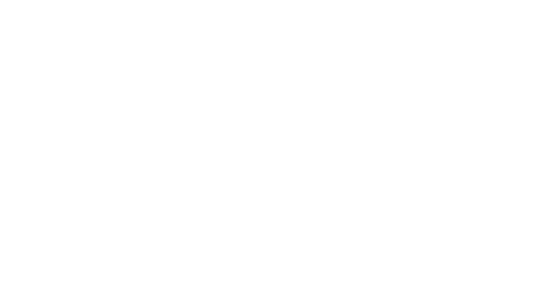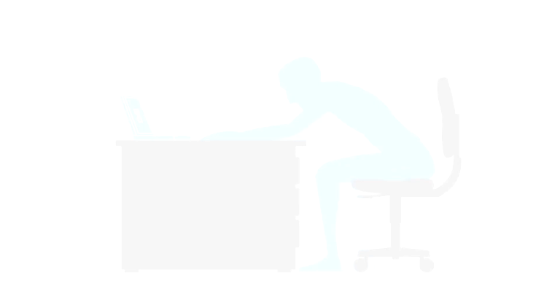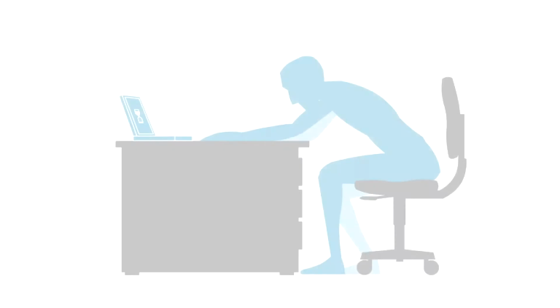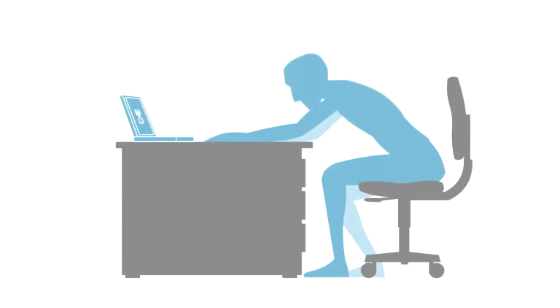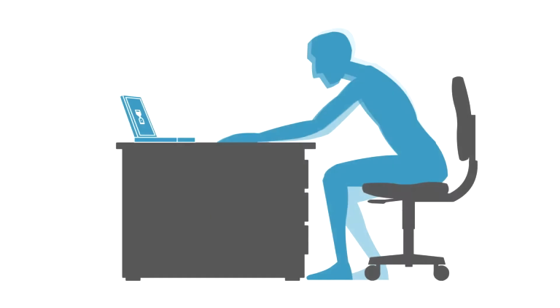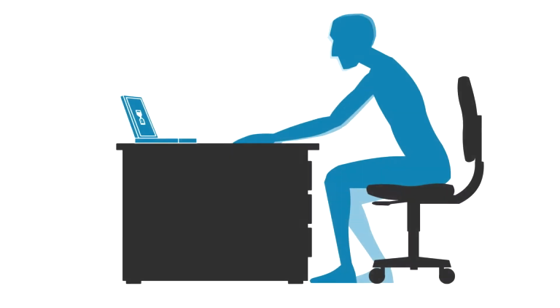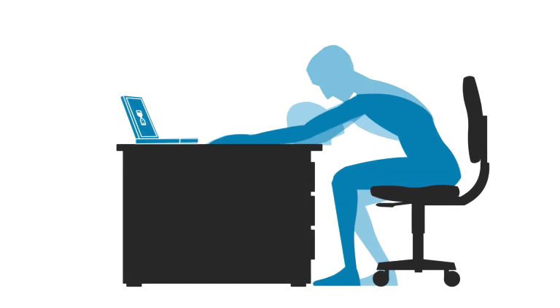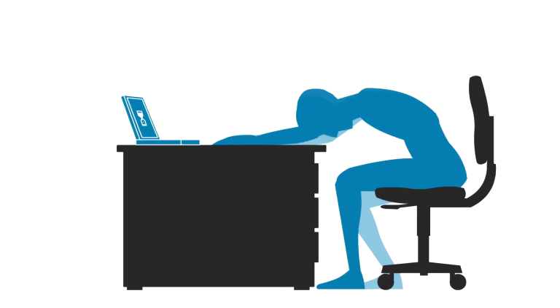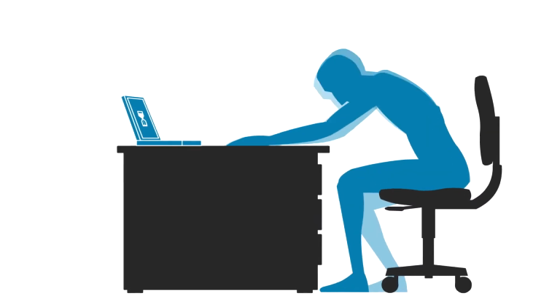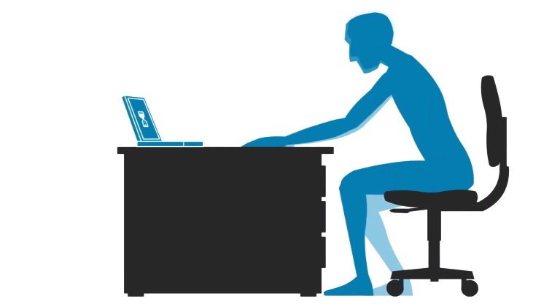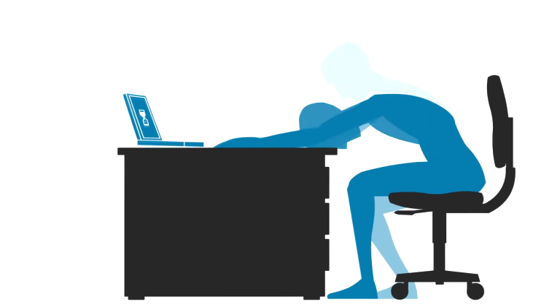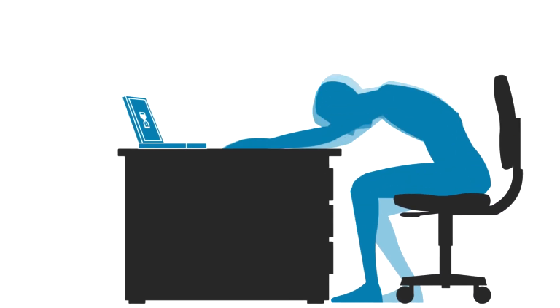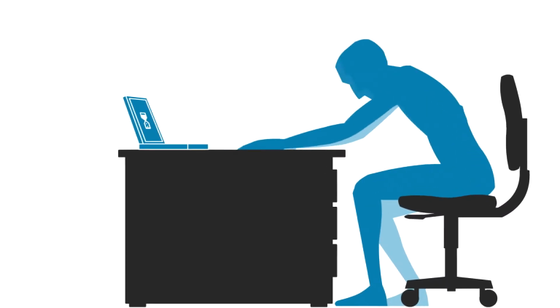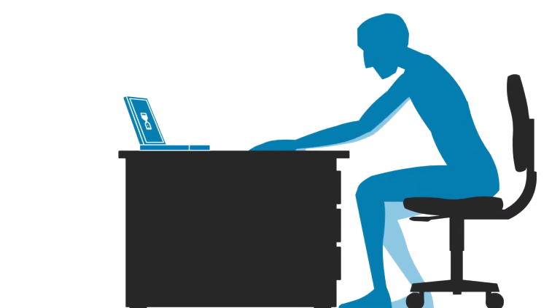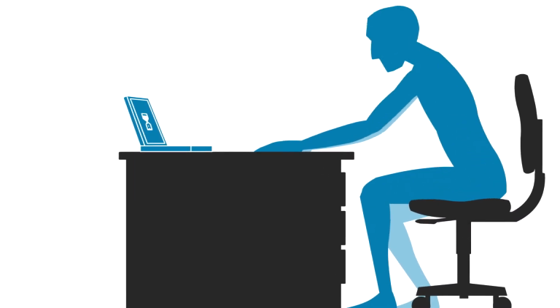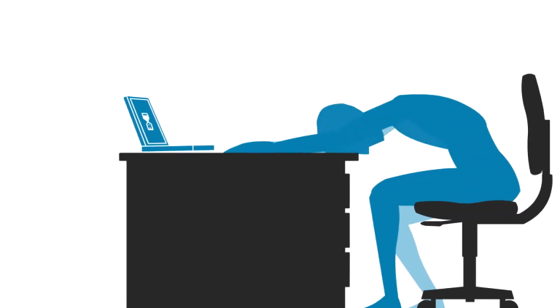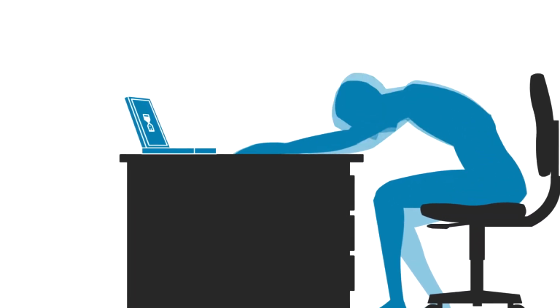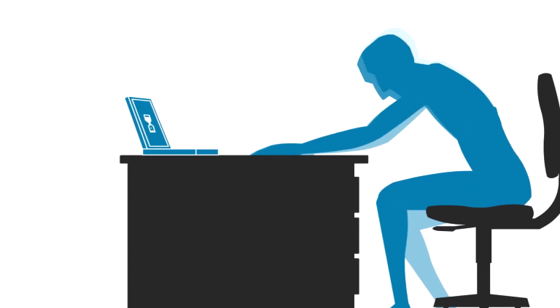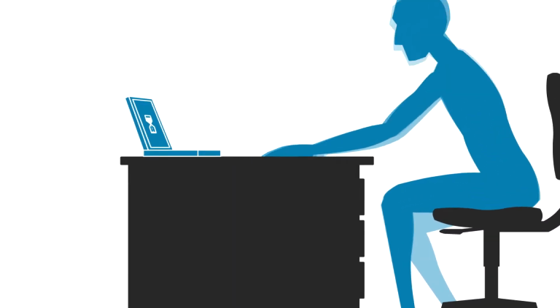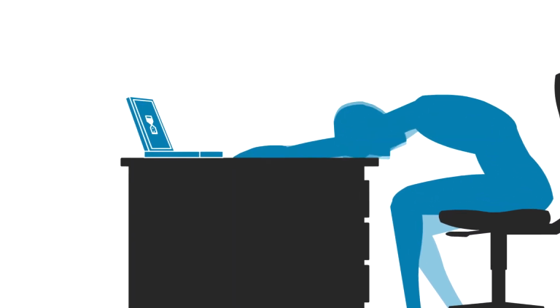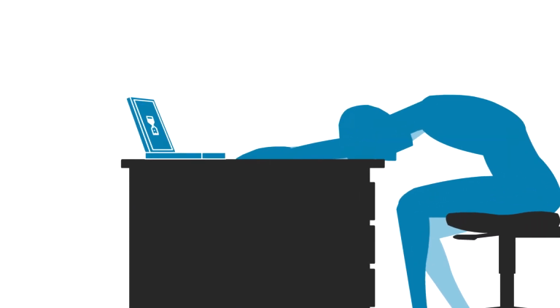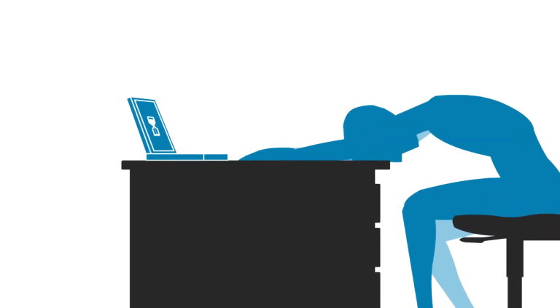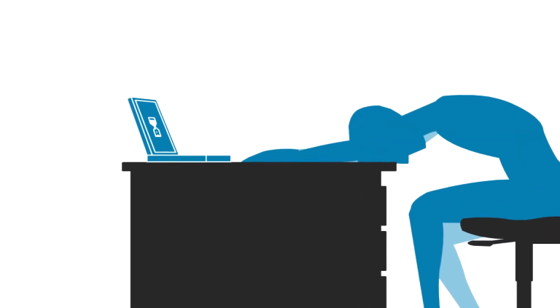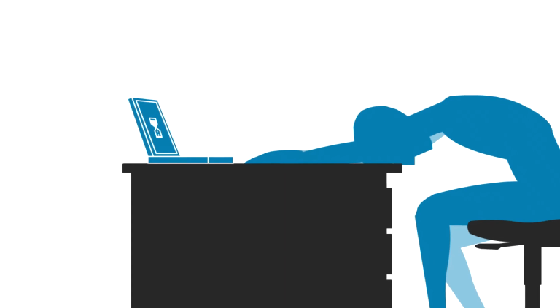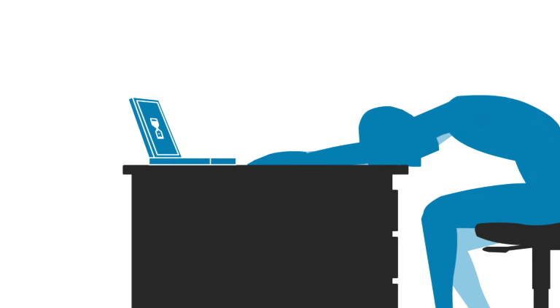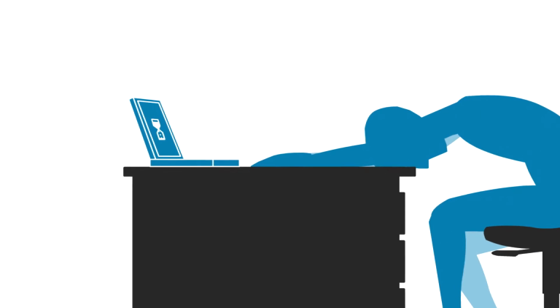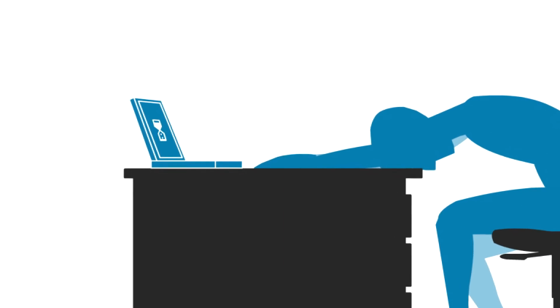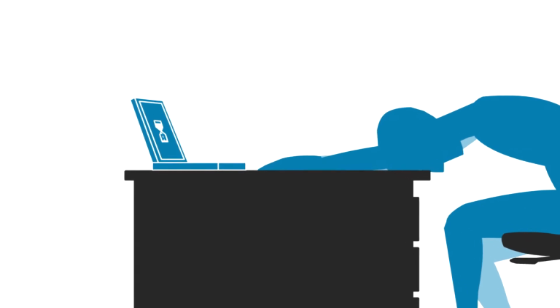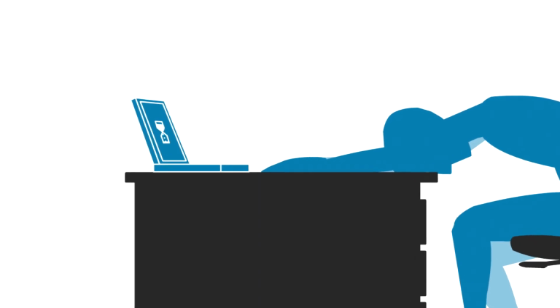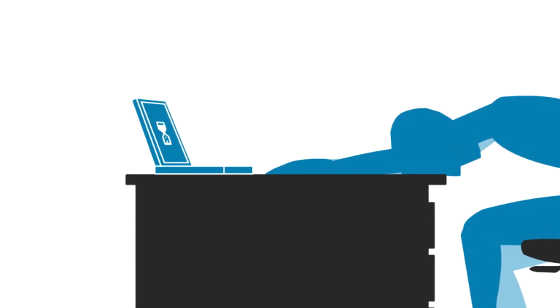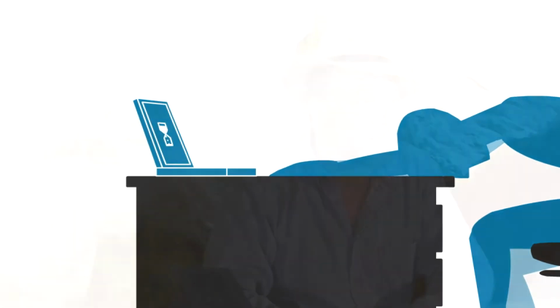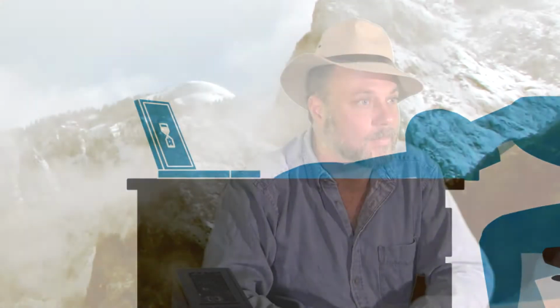Ever click on something and get no result? Have a phone call drop for no reason? Have your video stream screech to a halt?